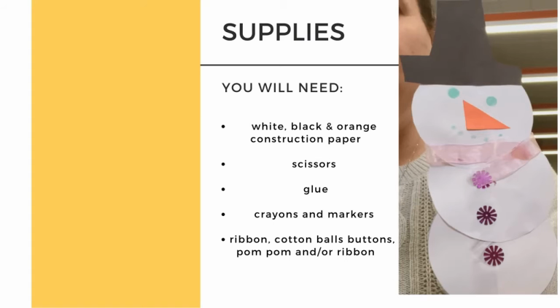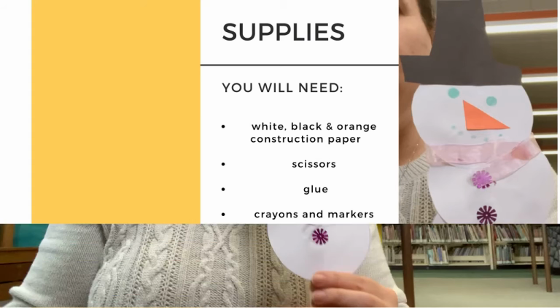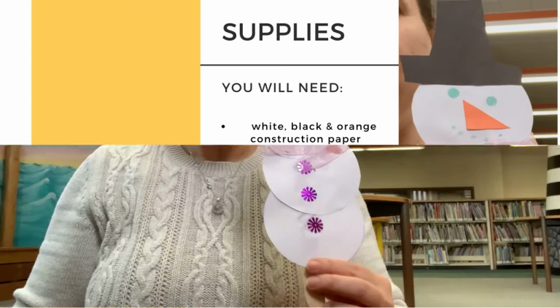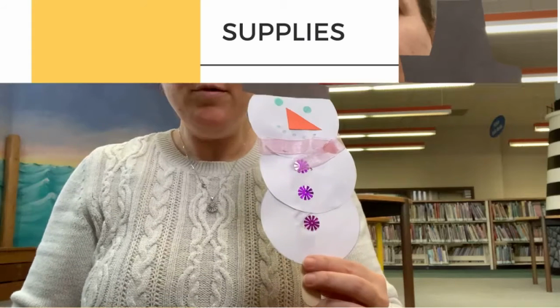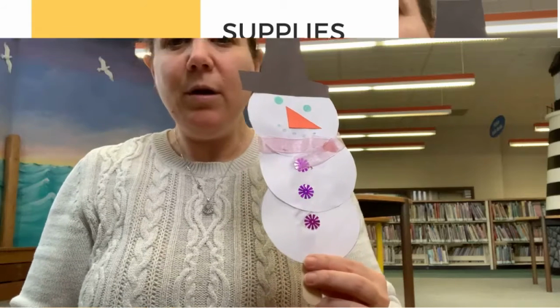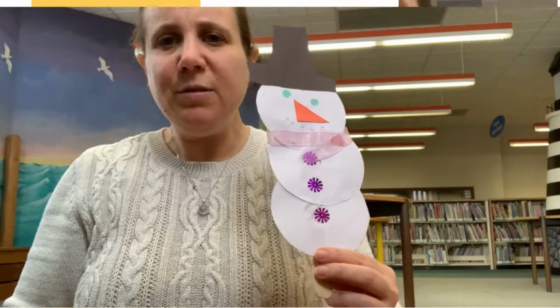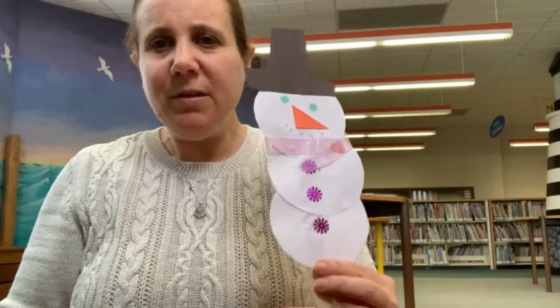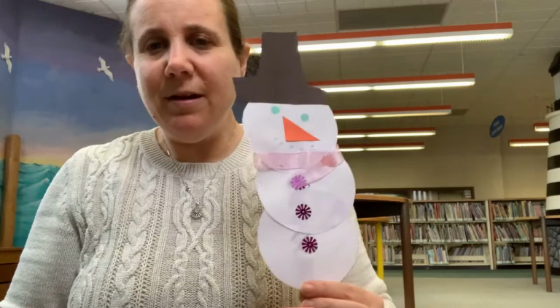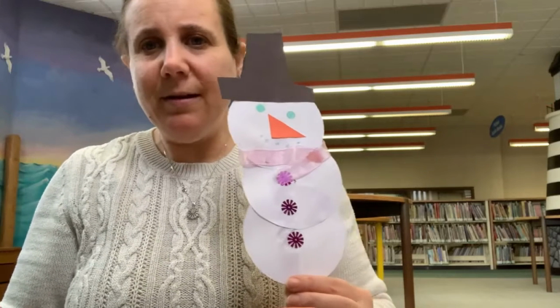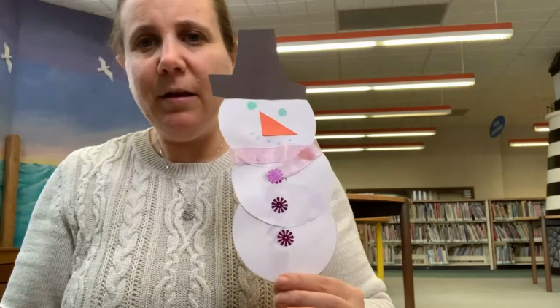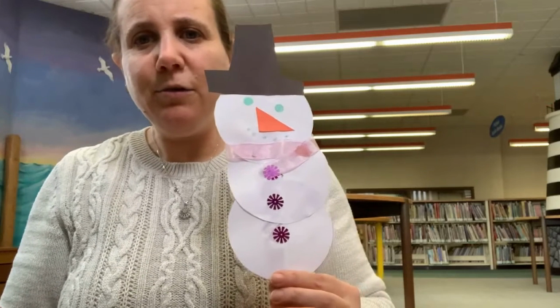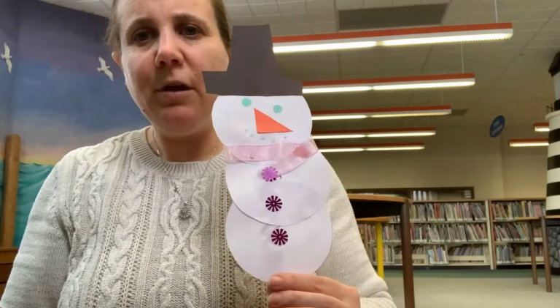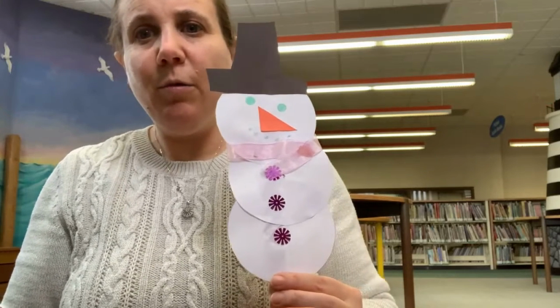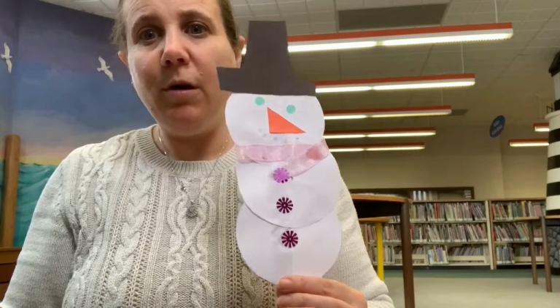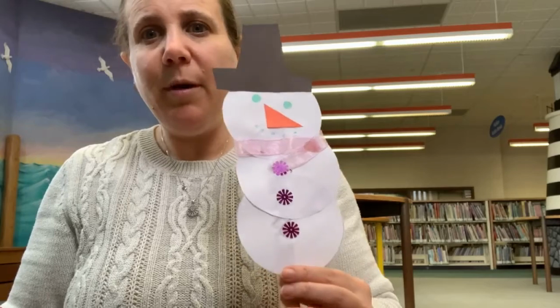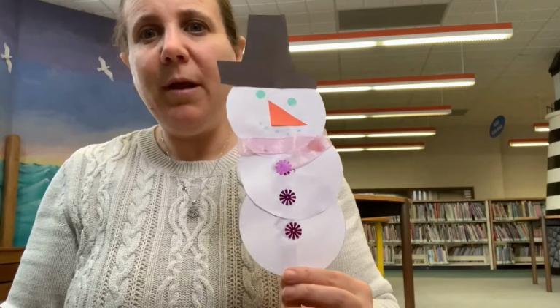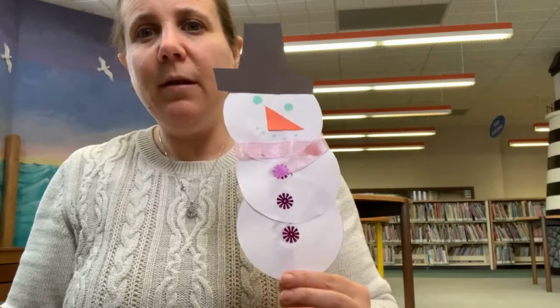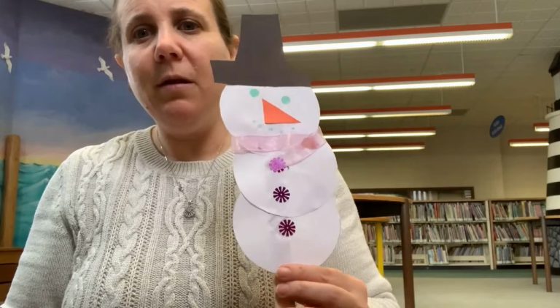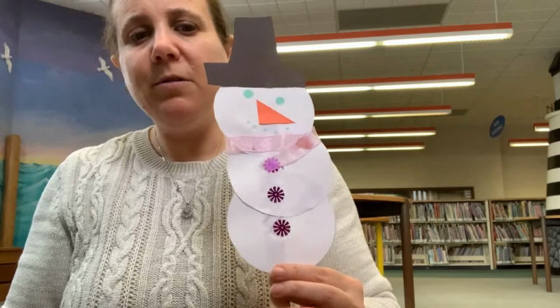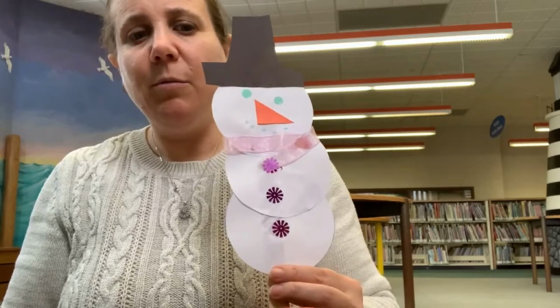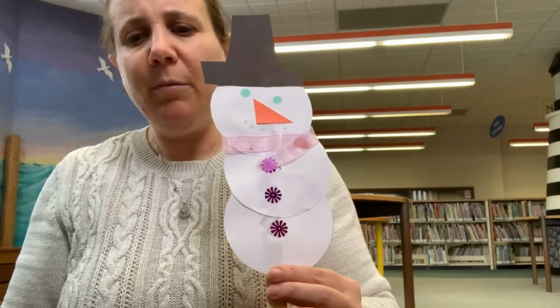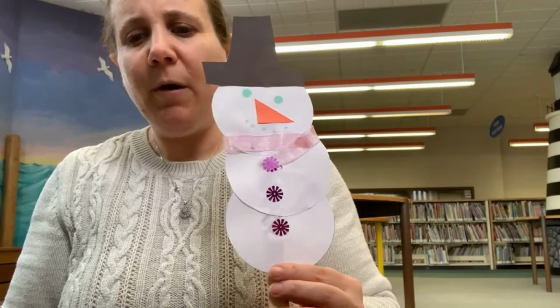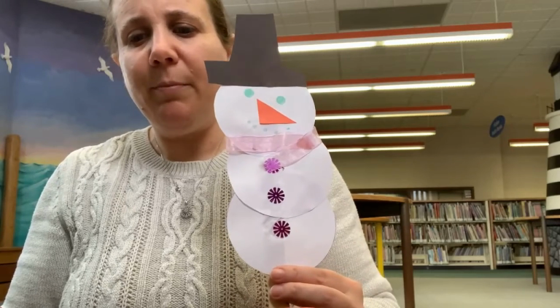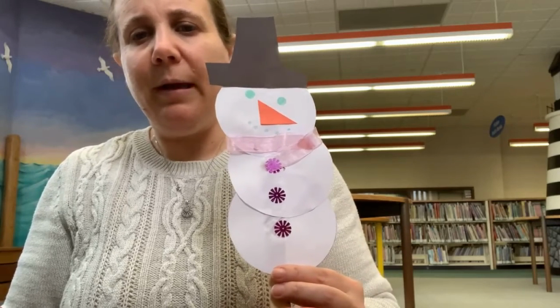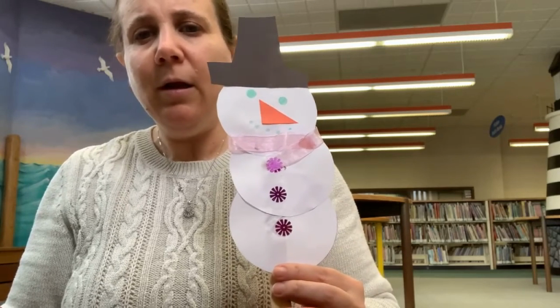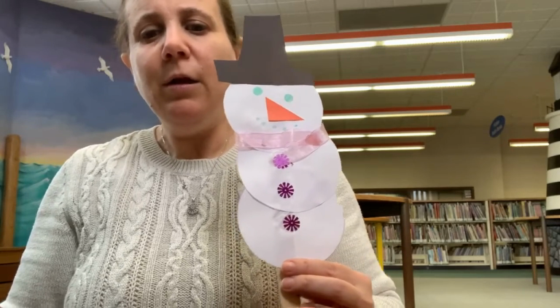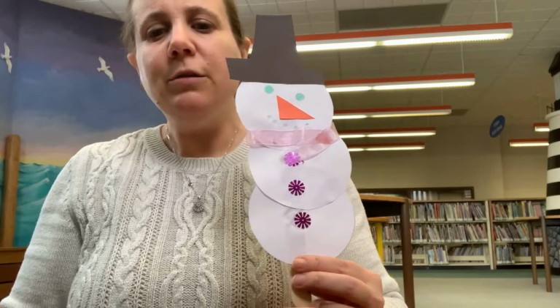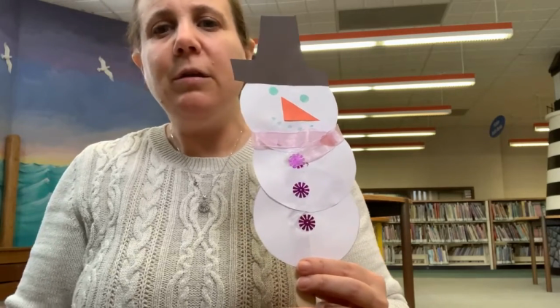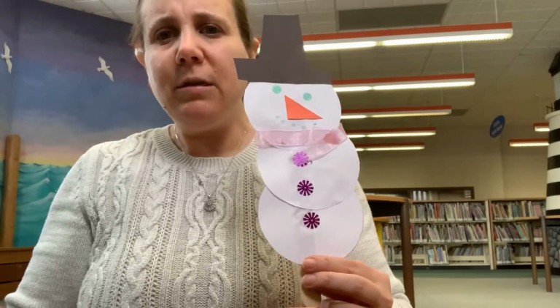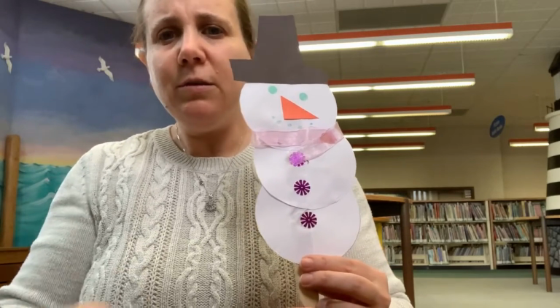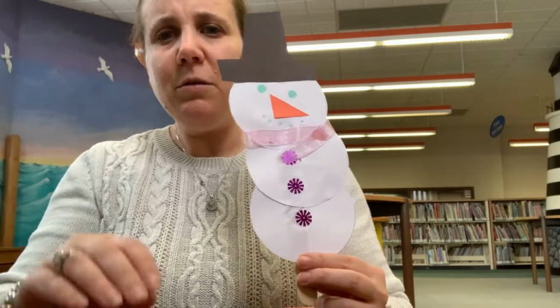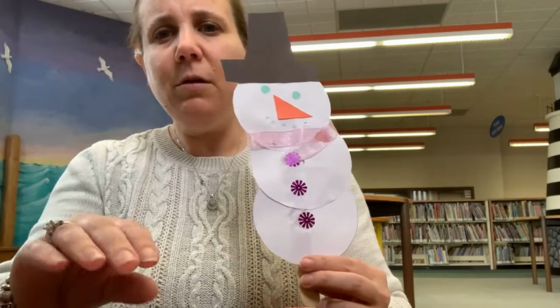Hi everyone, it's Miss Donnie here. Today we're going to be making a snowman puppet. So let's get started.